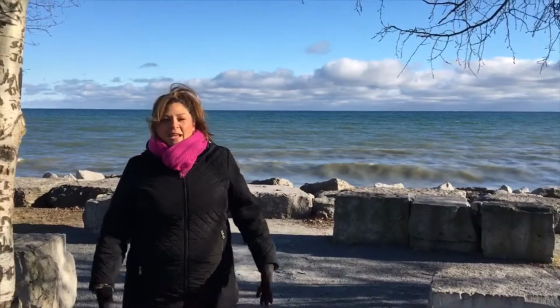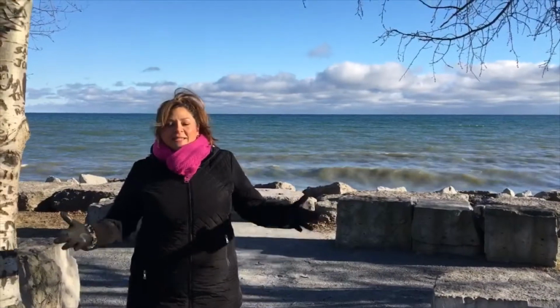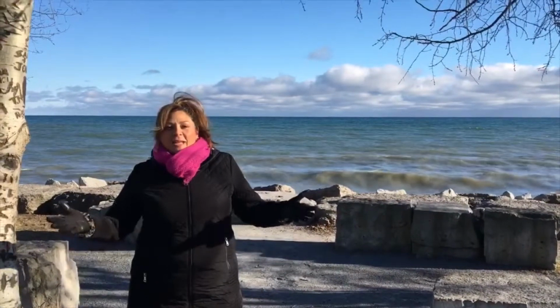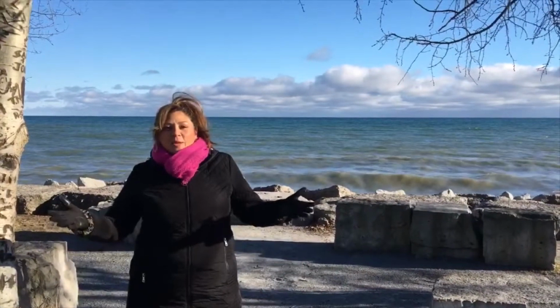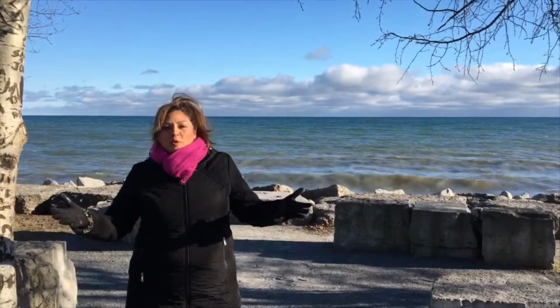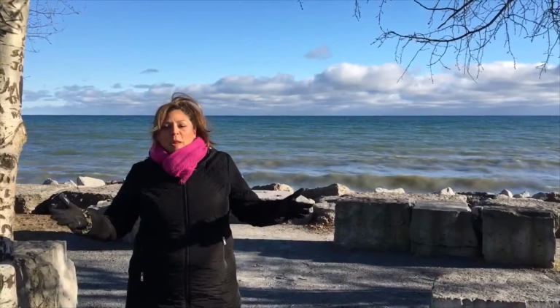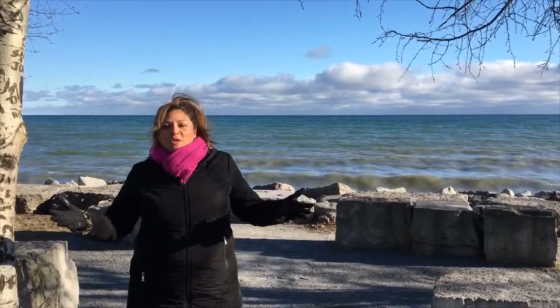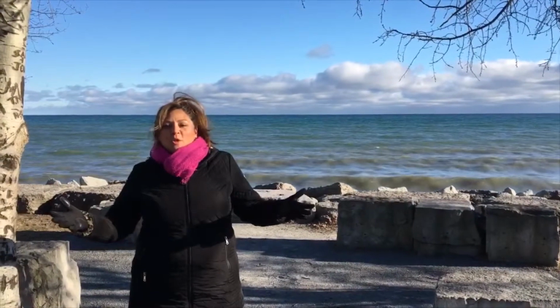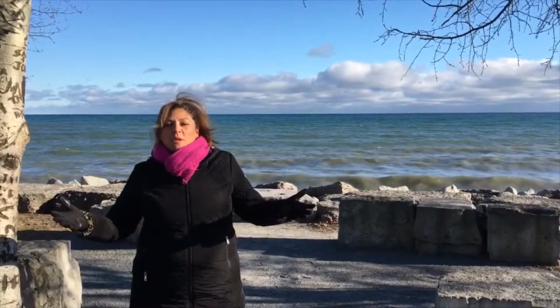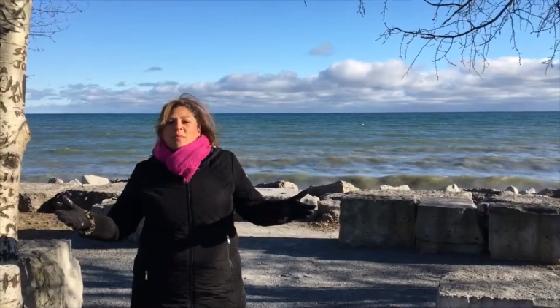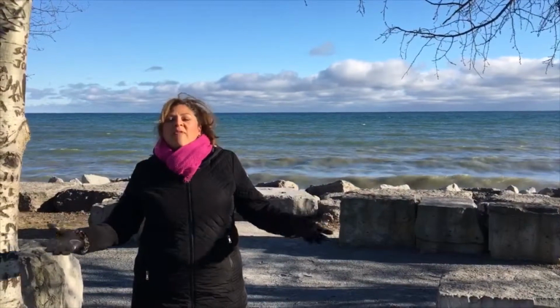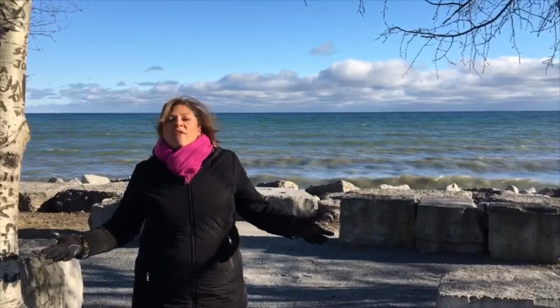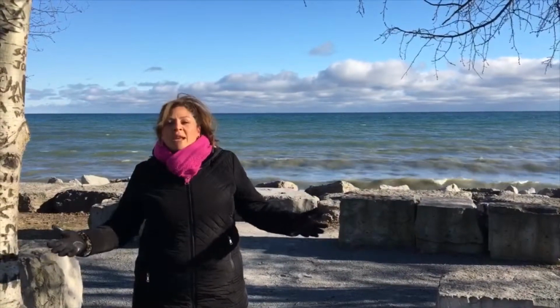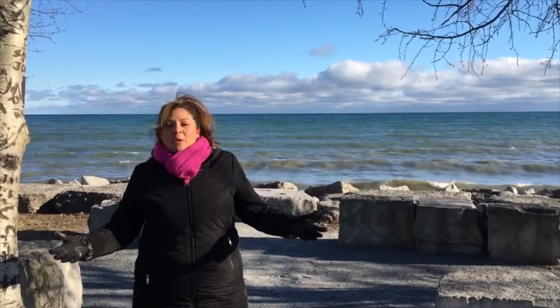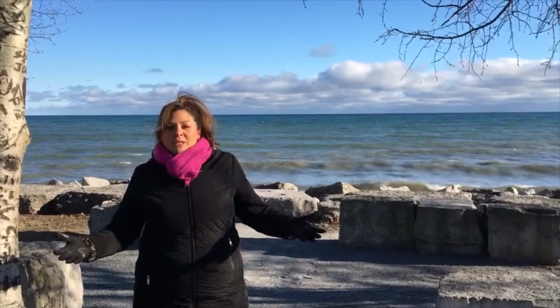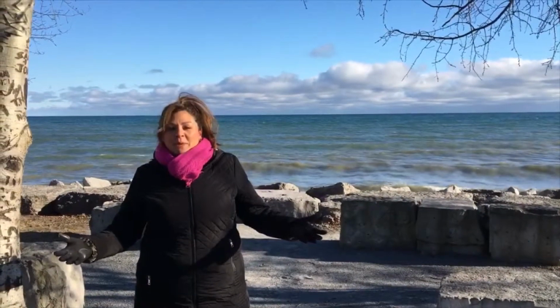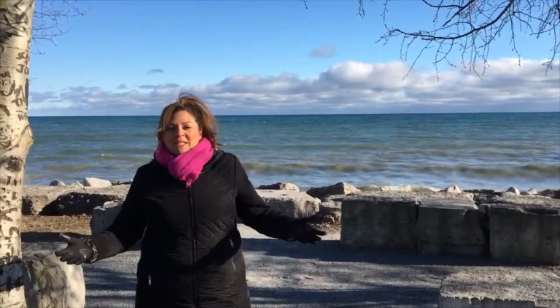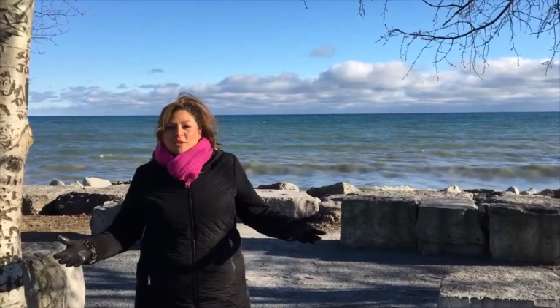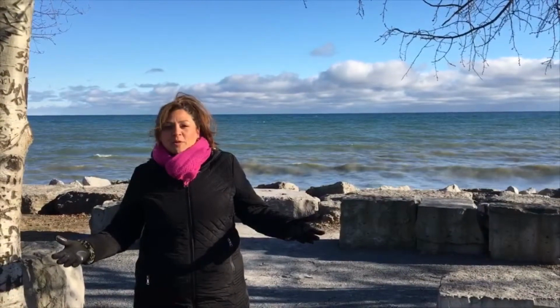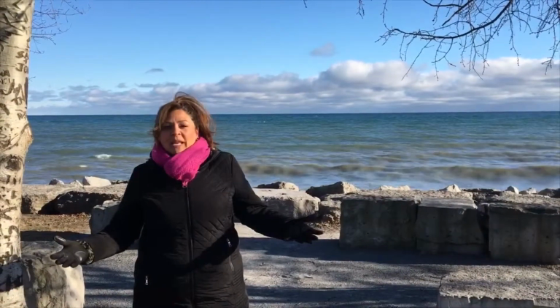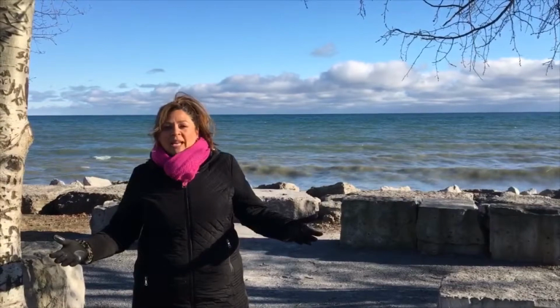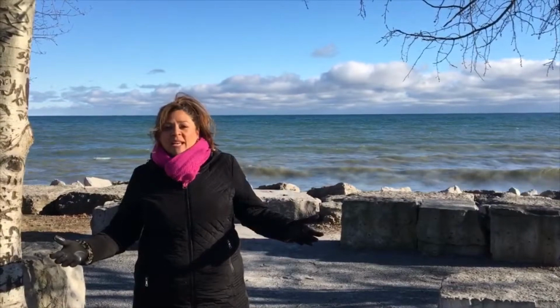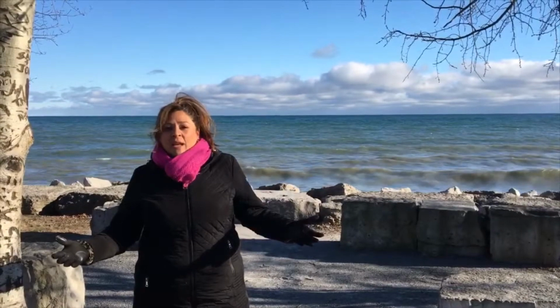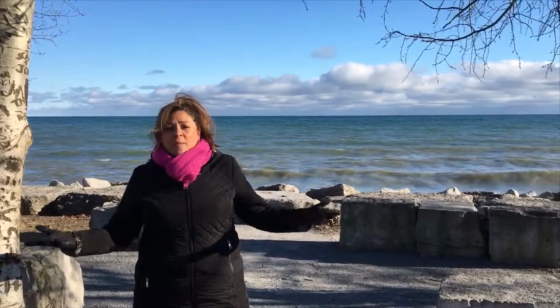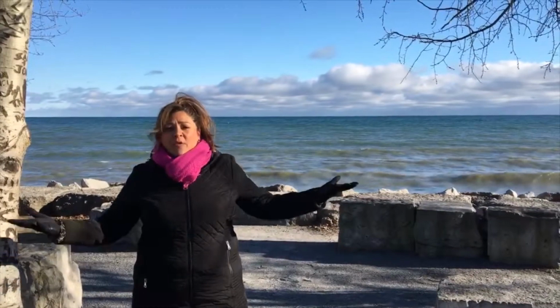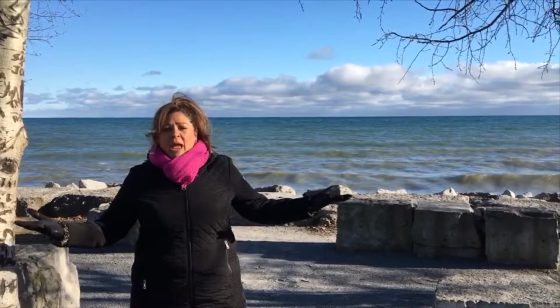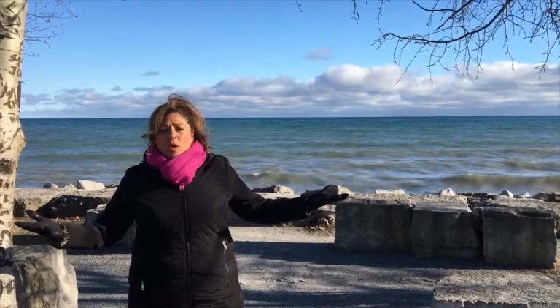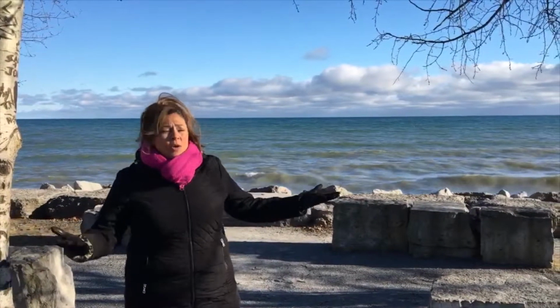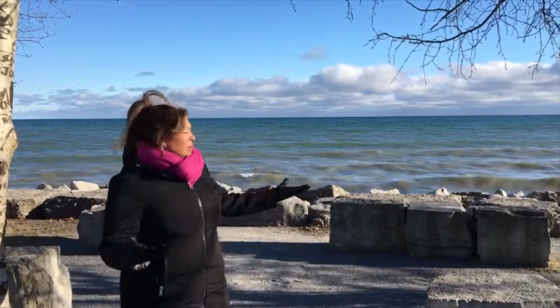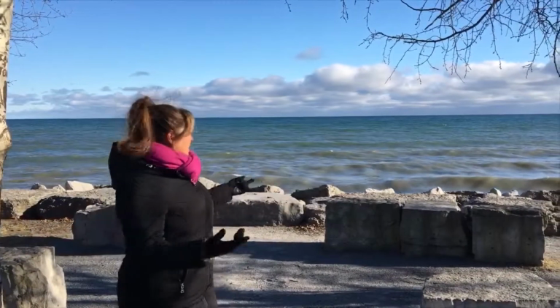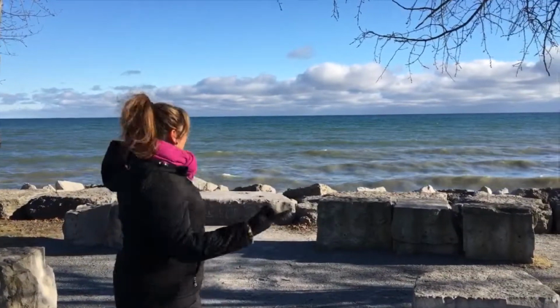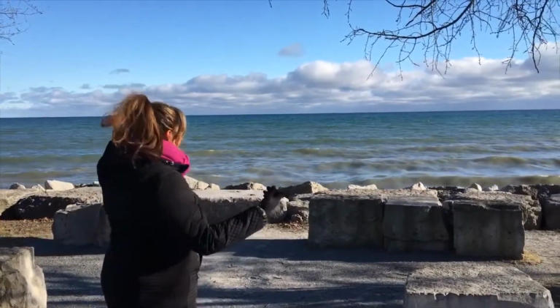Stay tuned while I show you some of my favorite neighborhoods and places over 2019. But for now, look at this view!